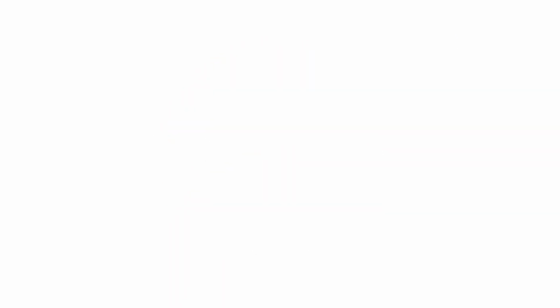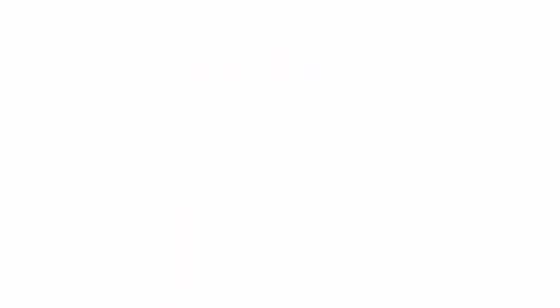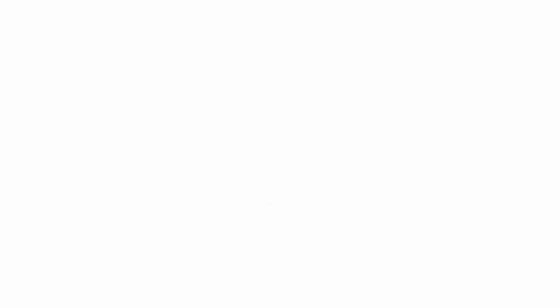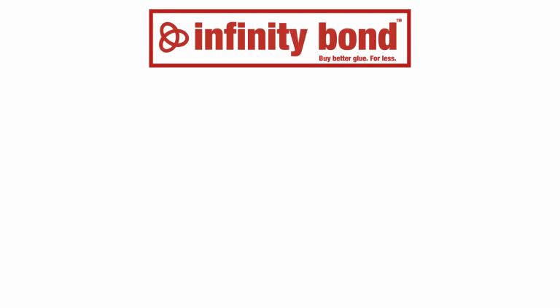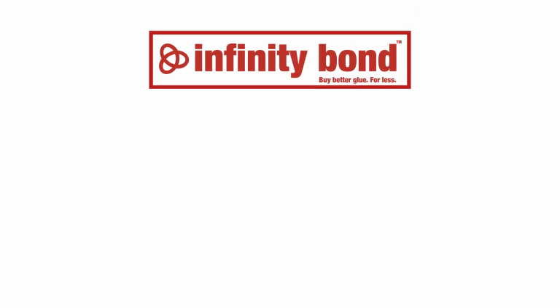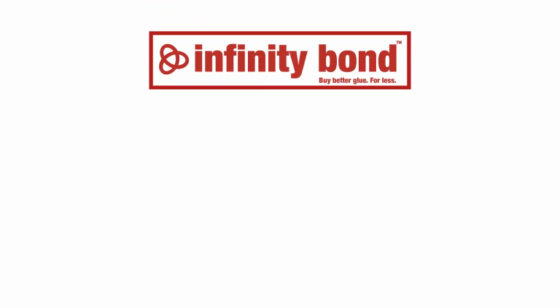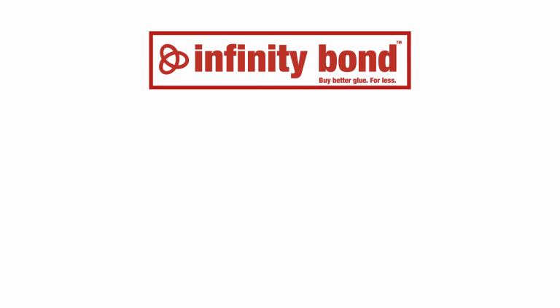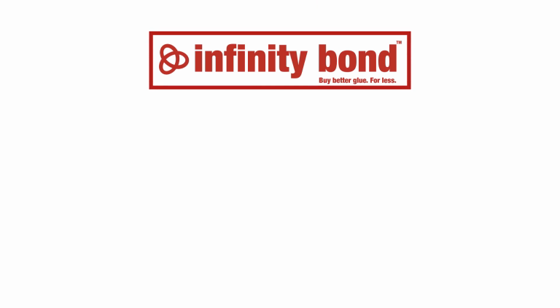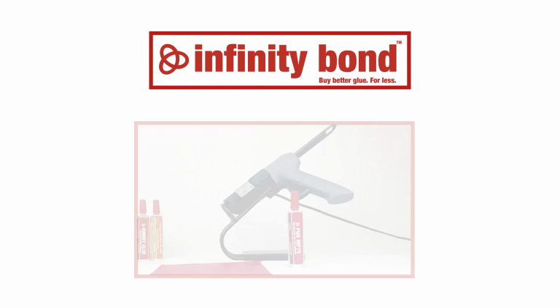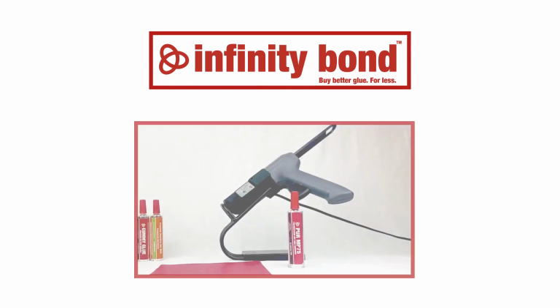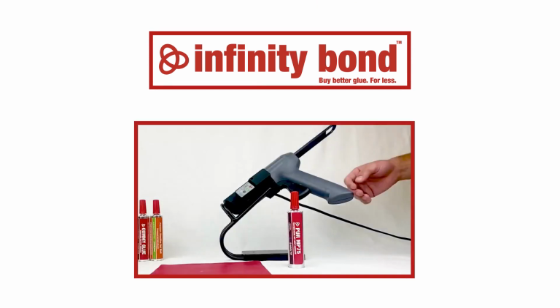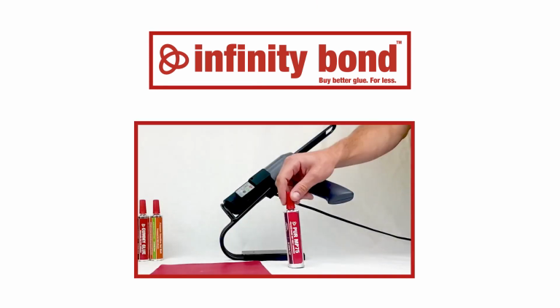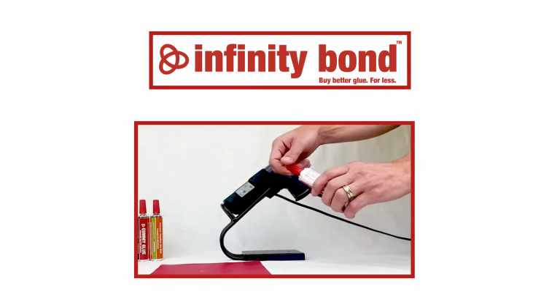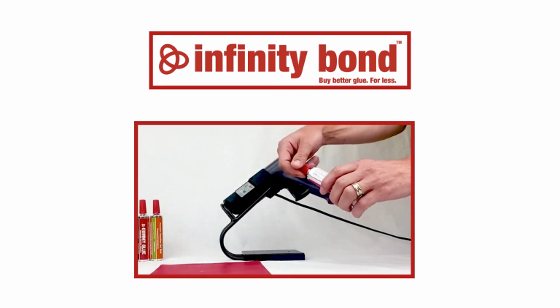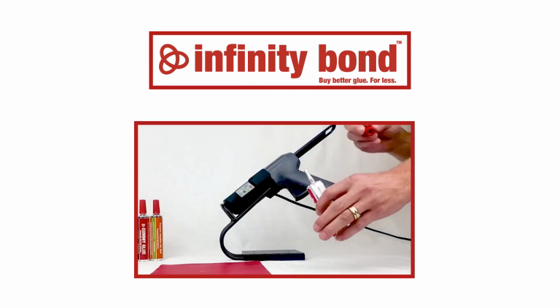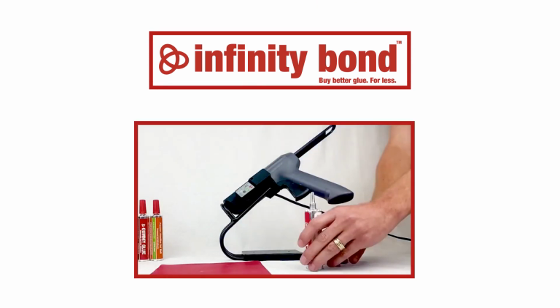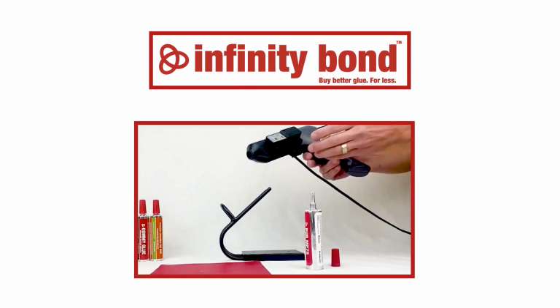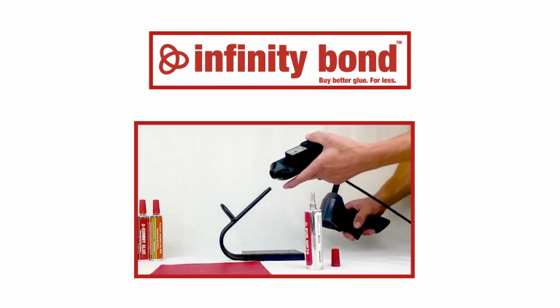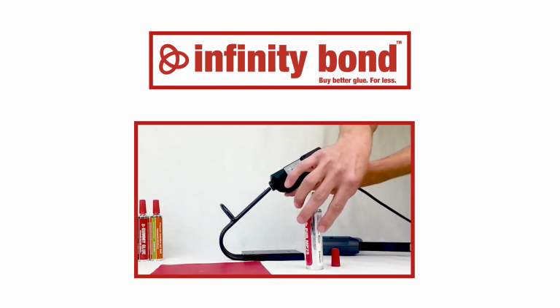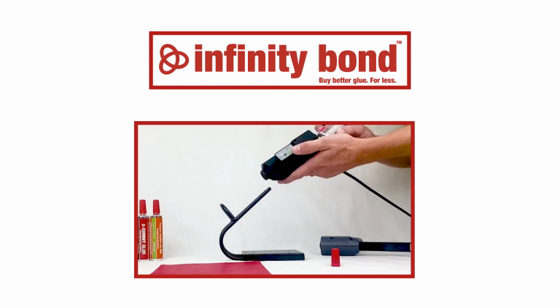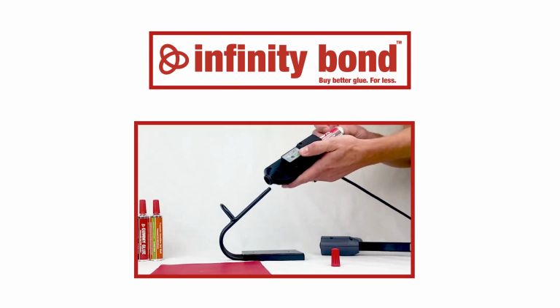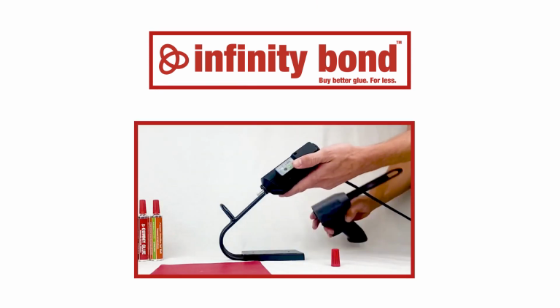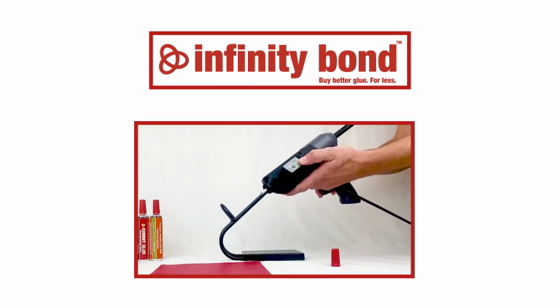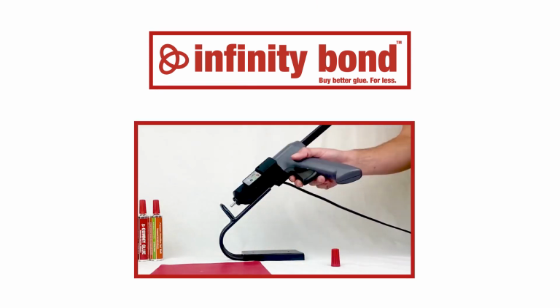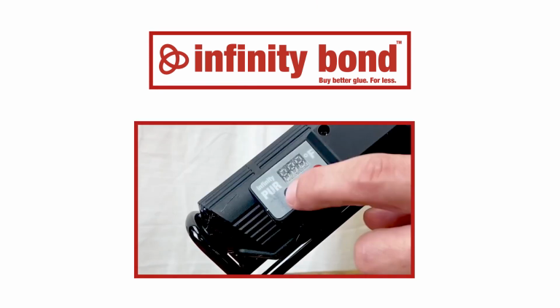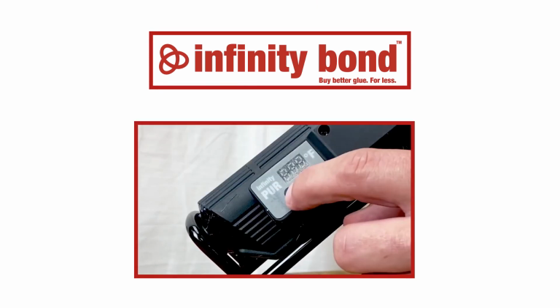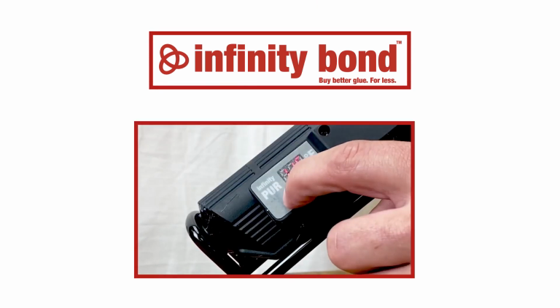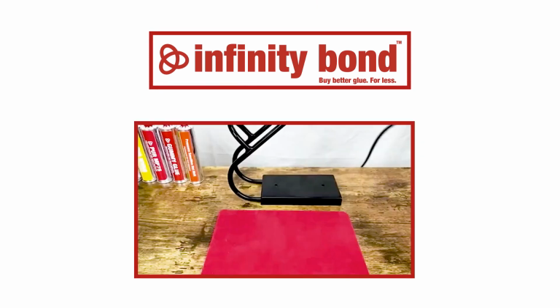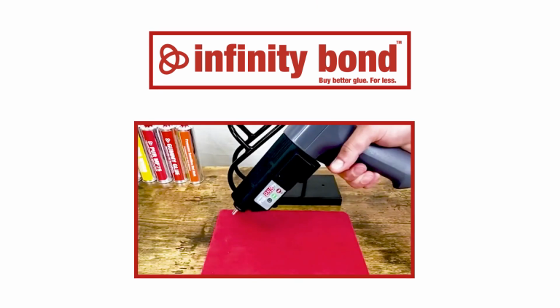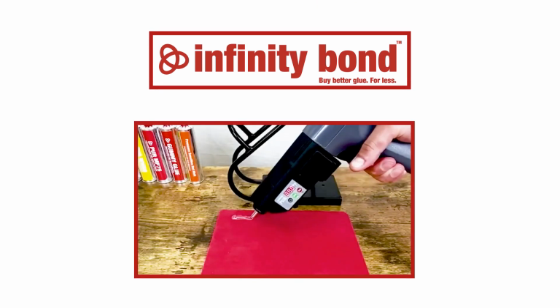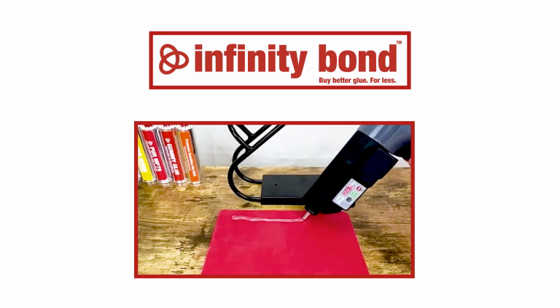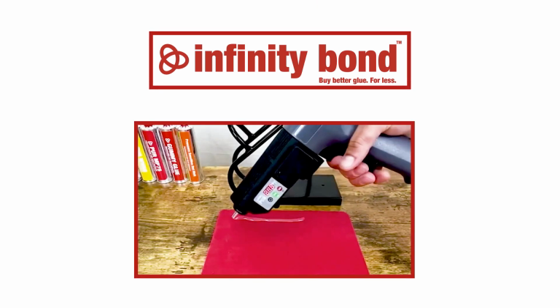With Infinity Bond PUR, all you need to do is pop off the cap, heat the cartridge, and get gluing.